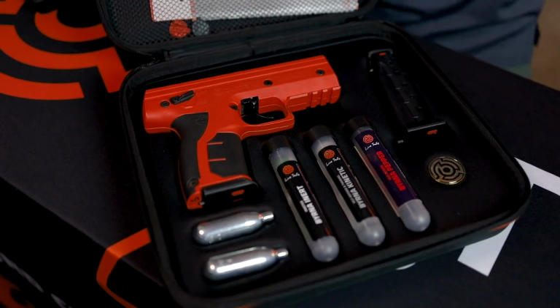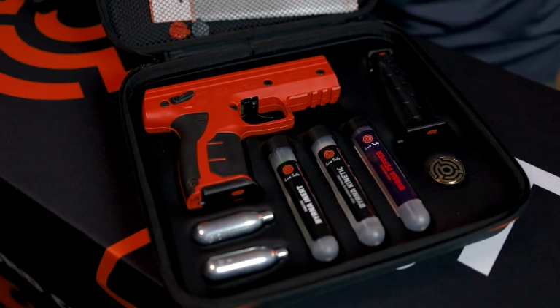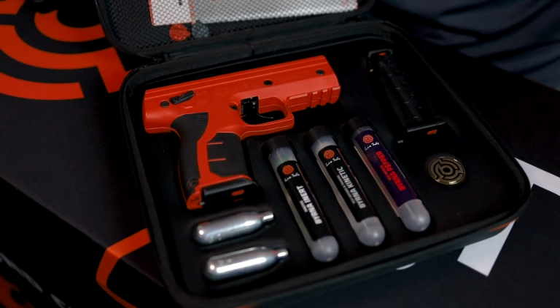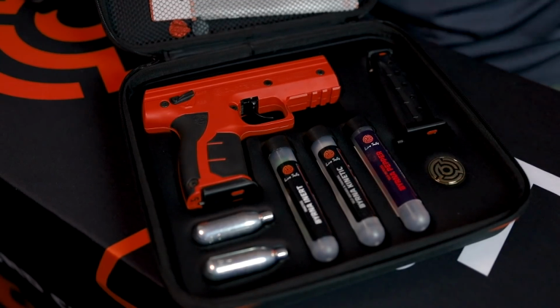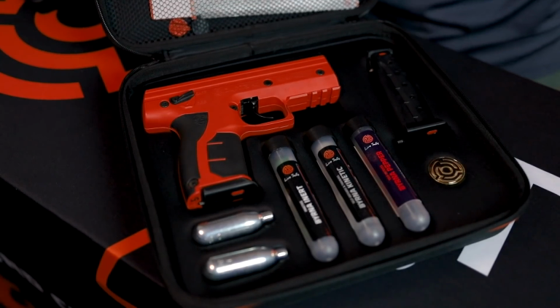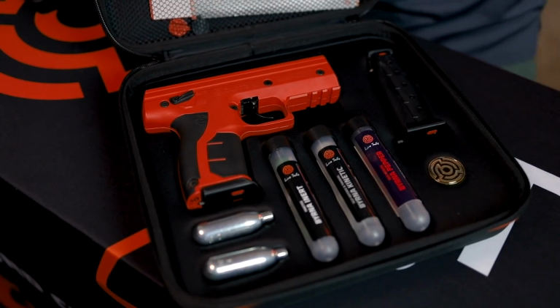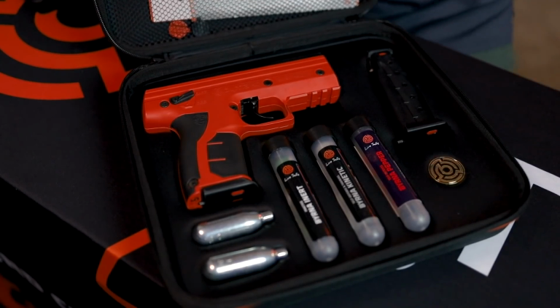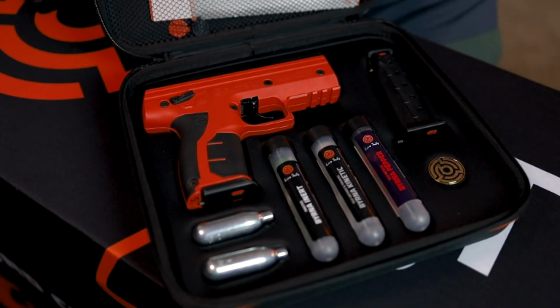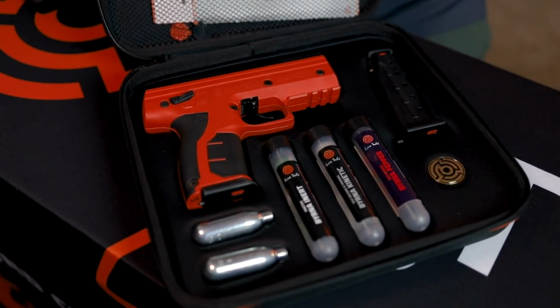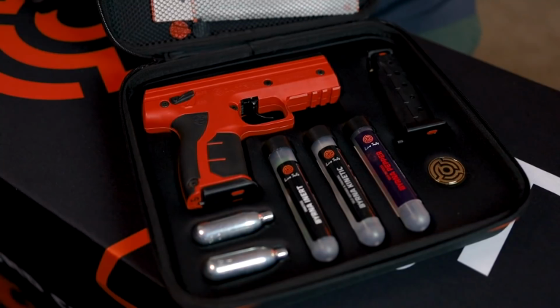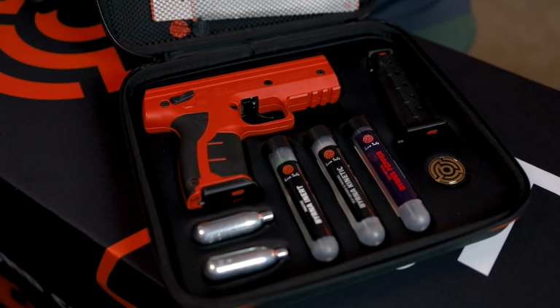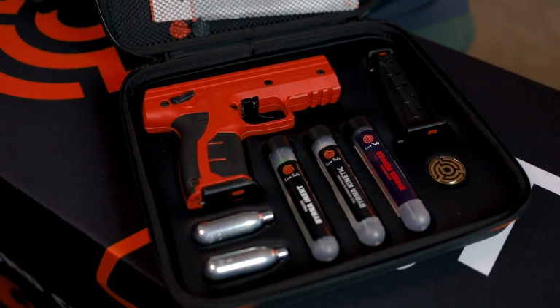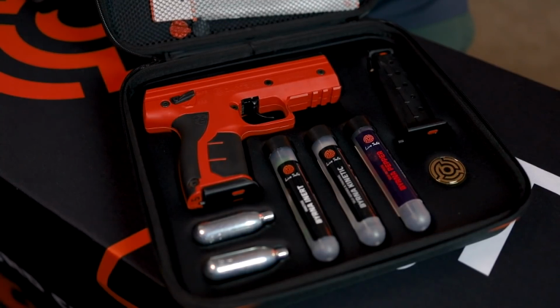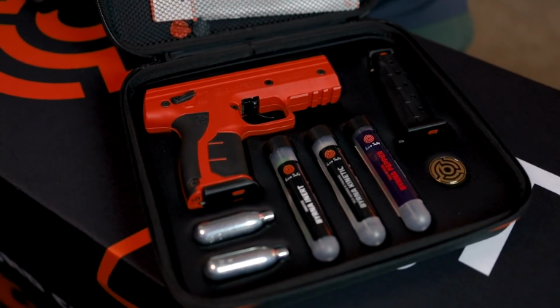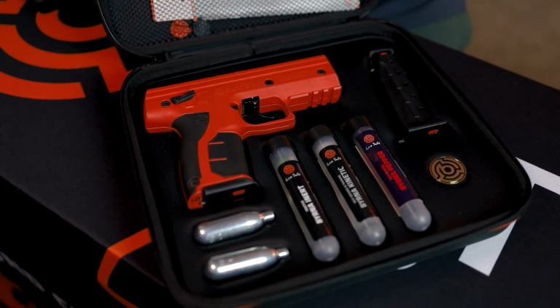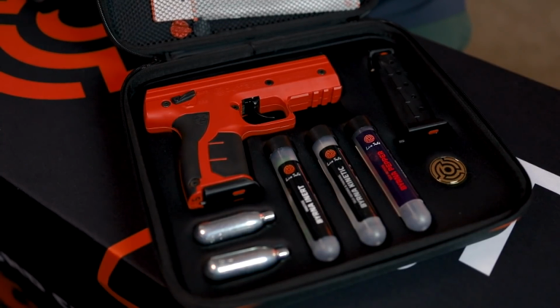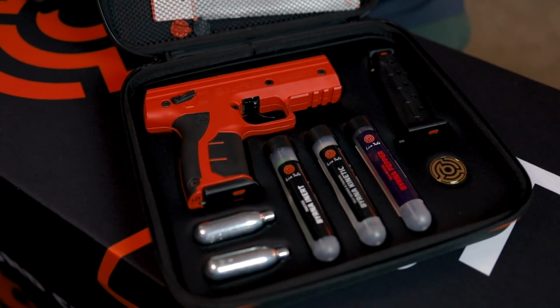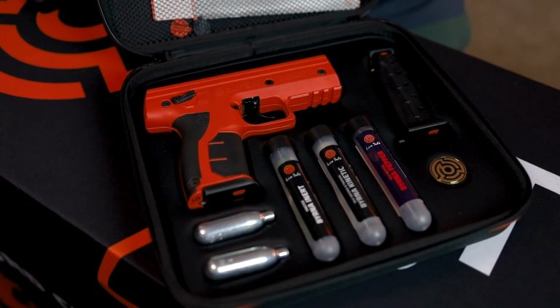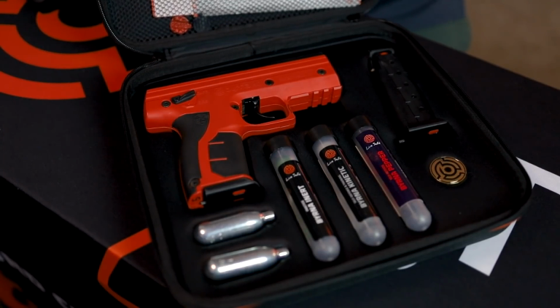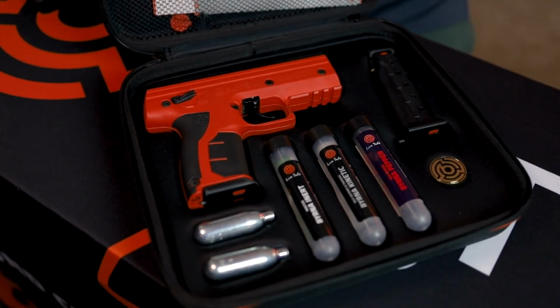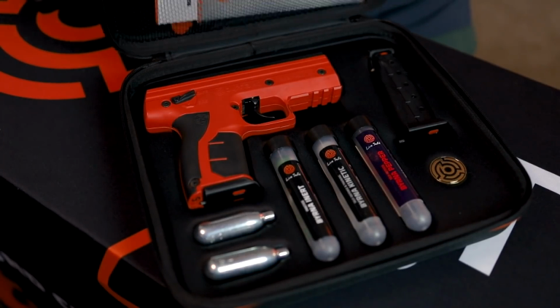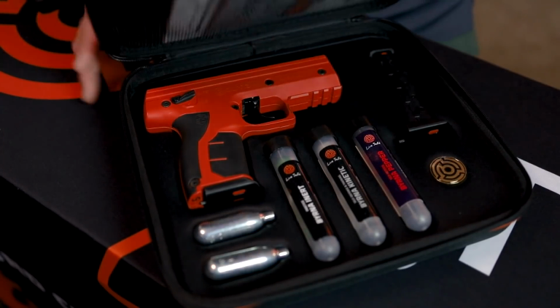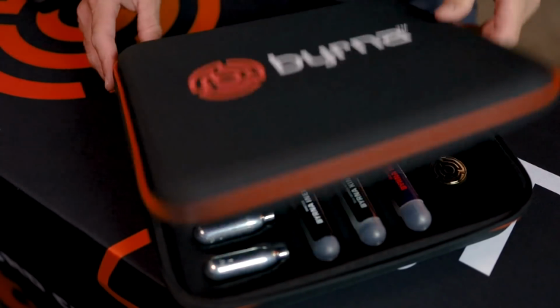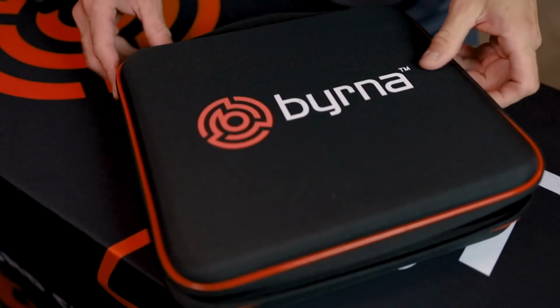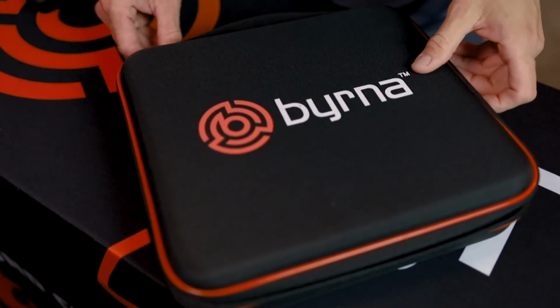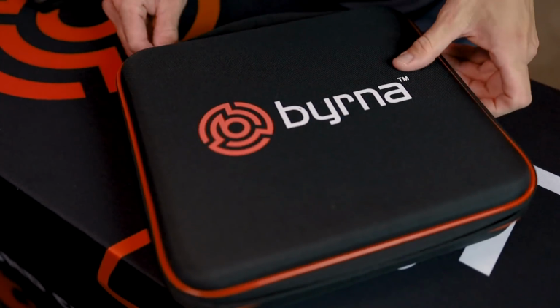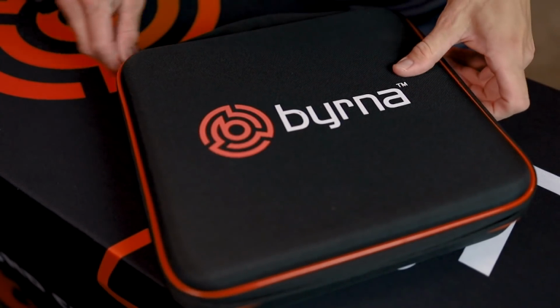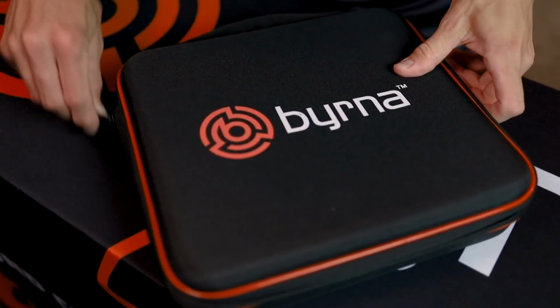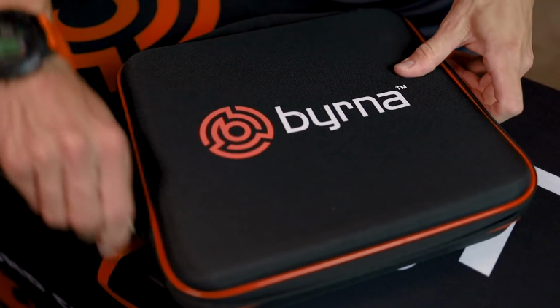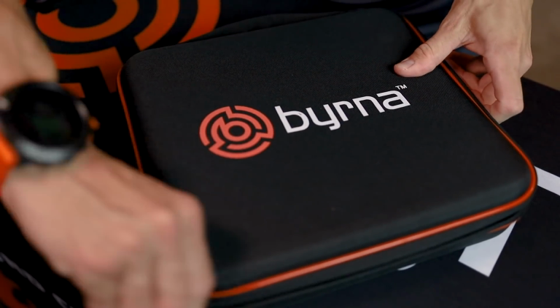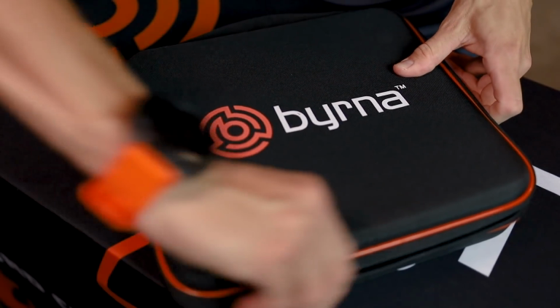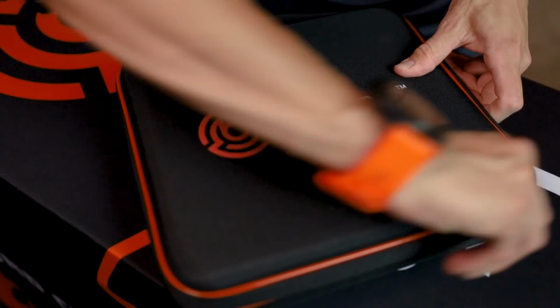Finally, each kit comes packed in a padded zippered kit with instruction manual and additional maintenance and warranty information.